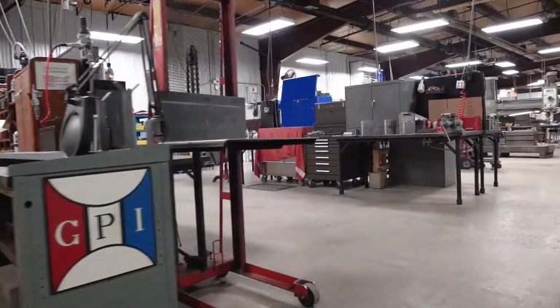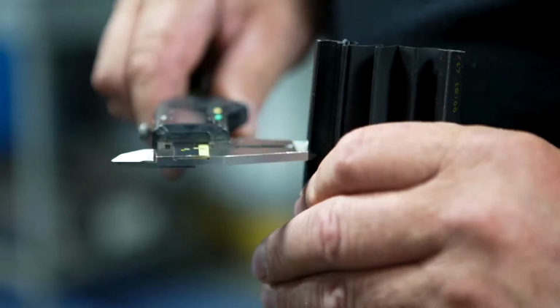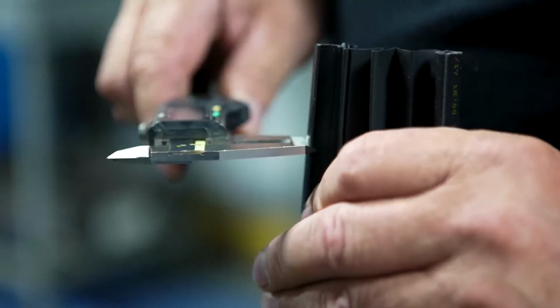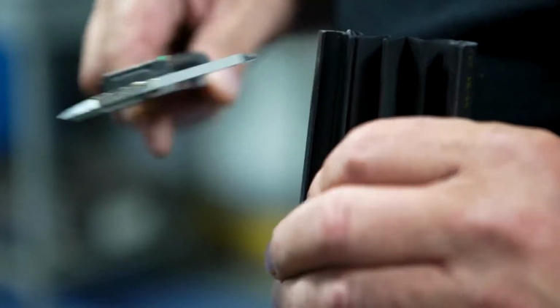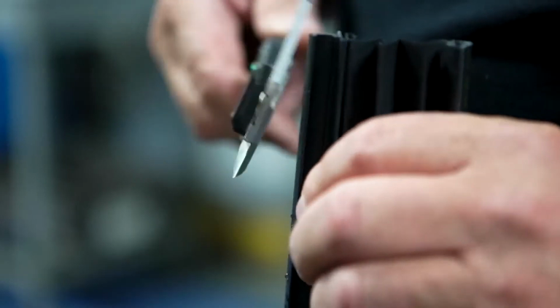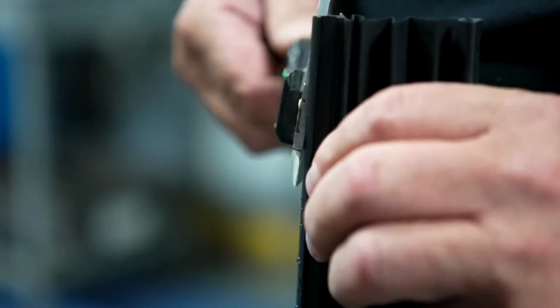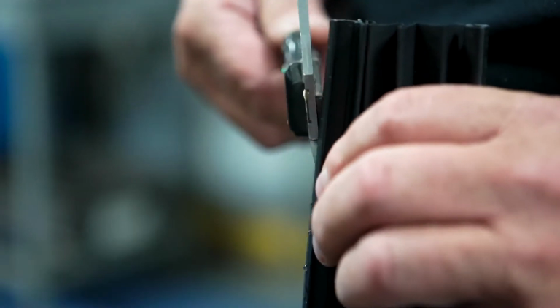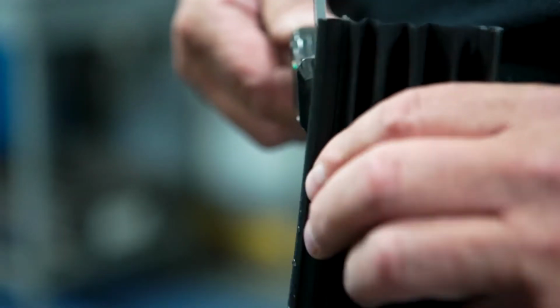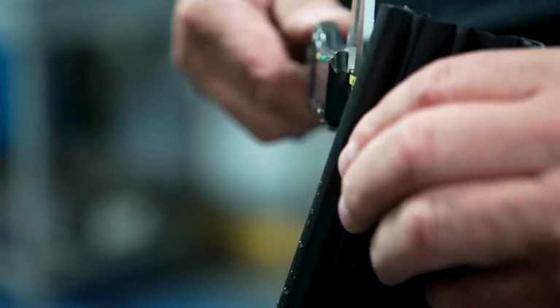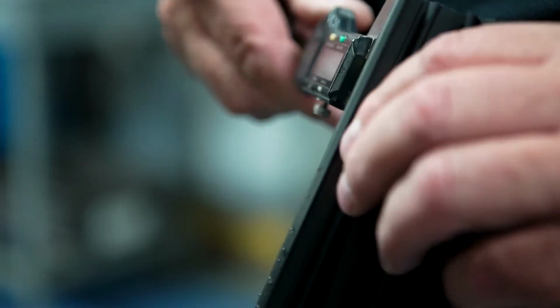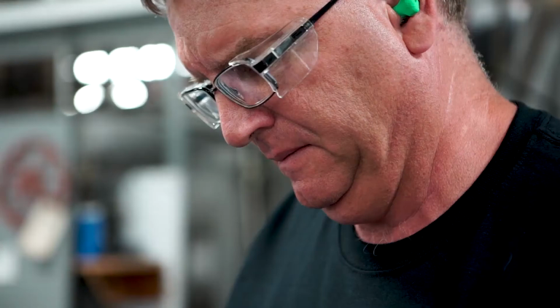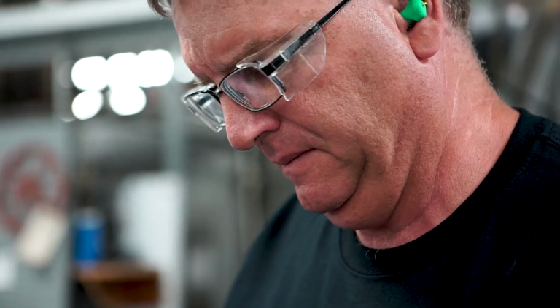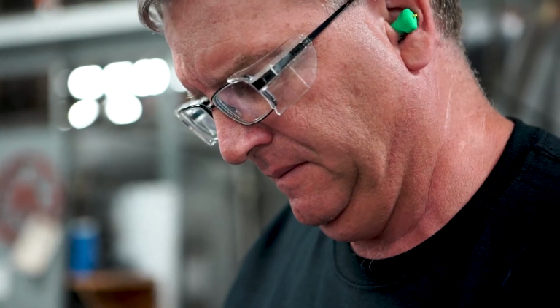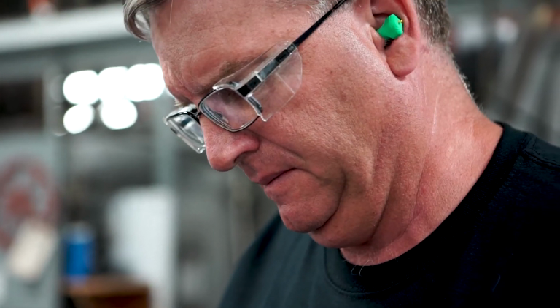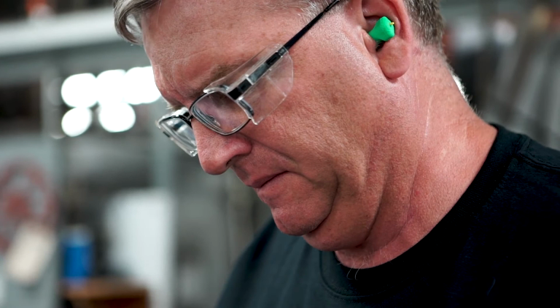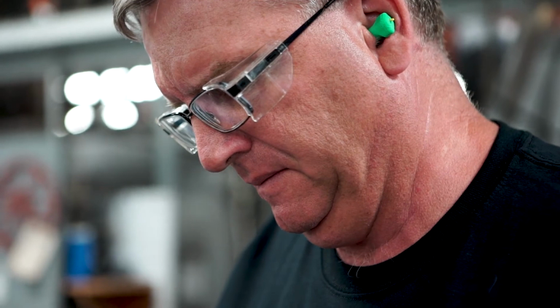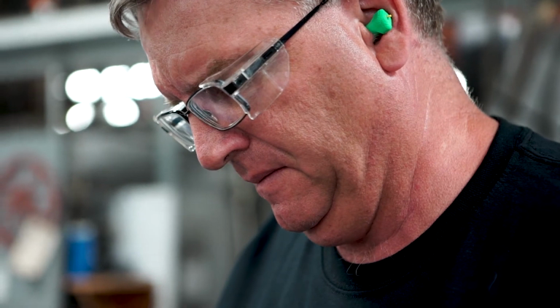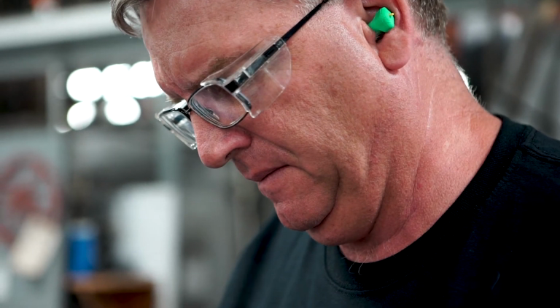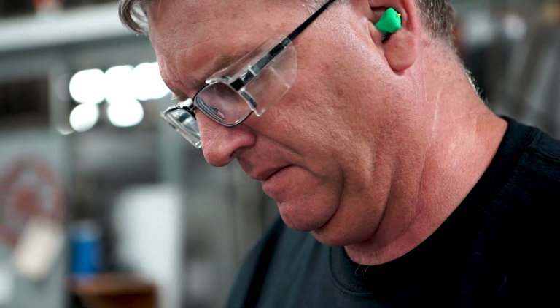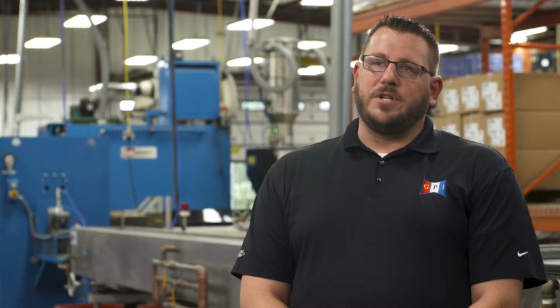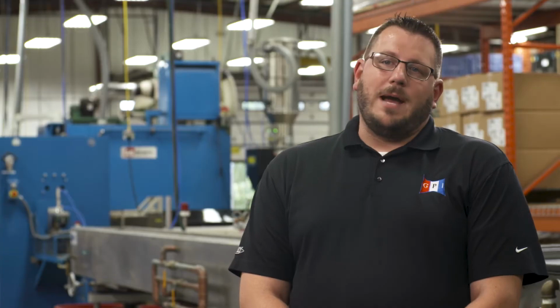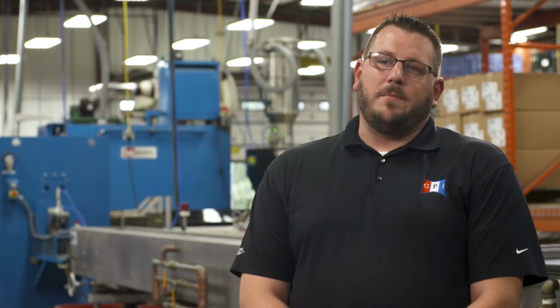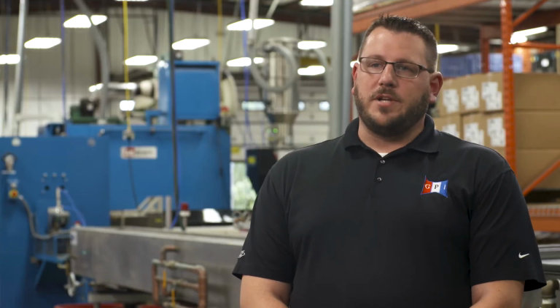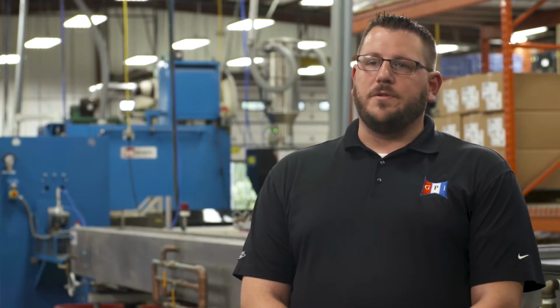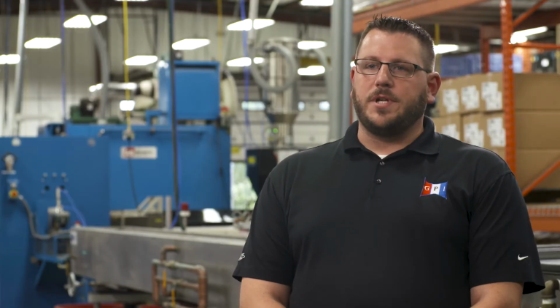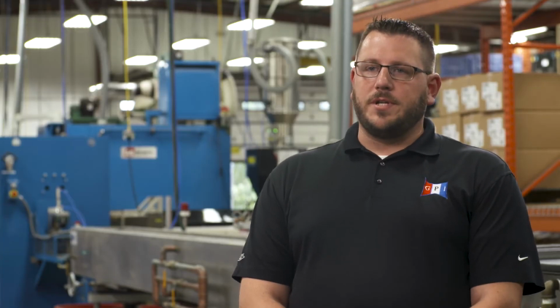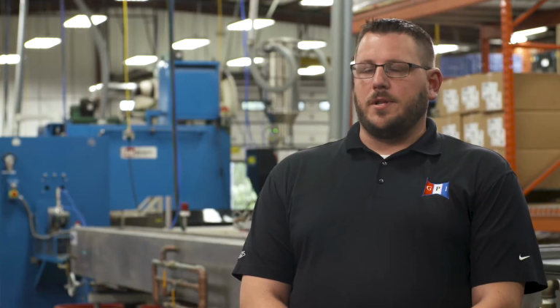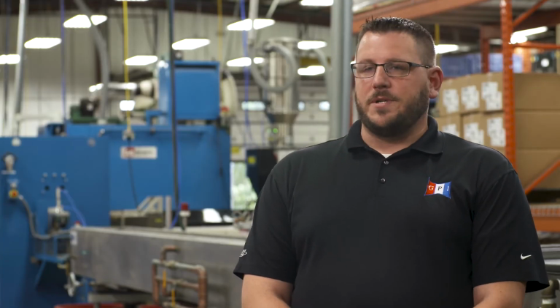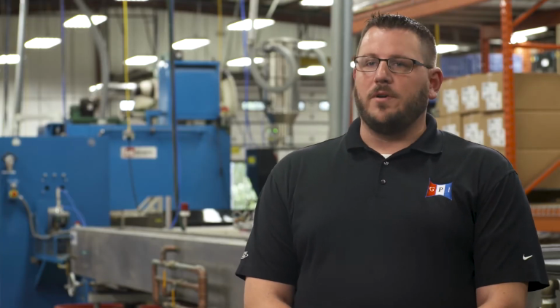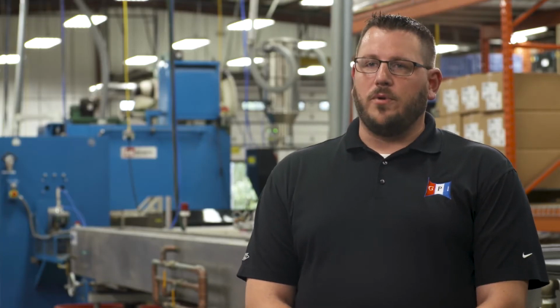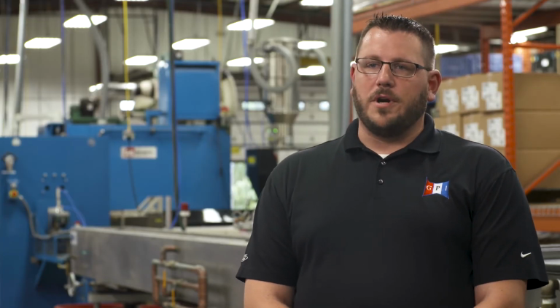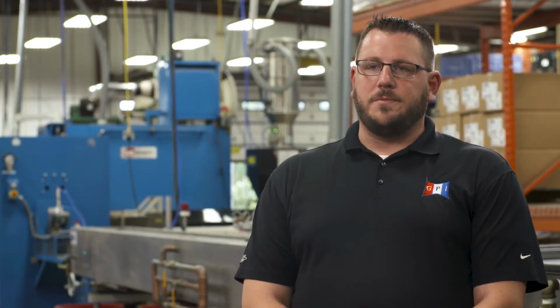When we look at parts, we're analyzing the complexity of the part, the shape, the materials, and we're trying to optimize all those to get the best part for our customer.